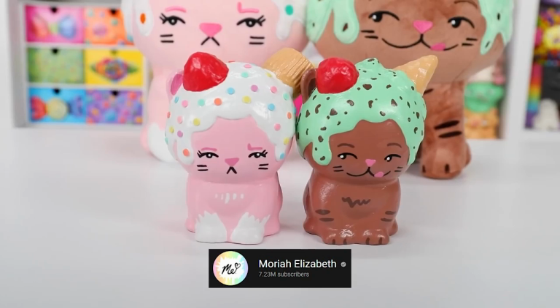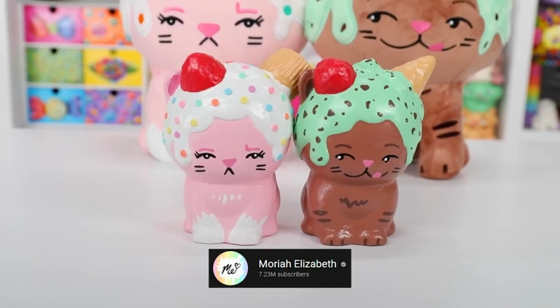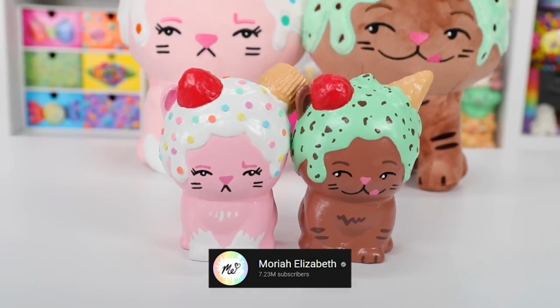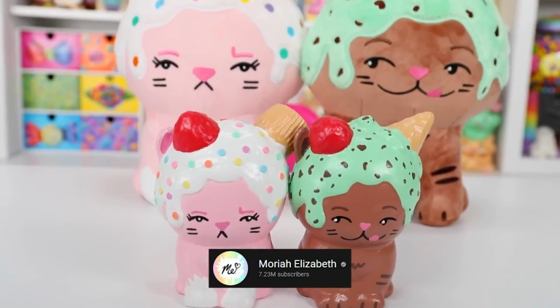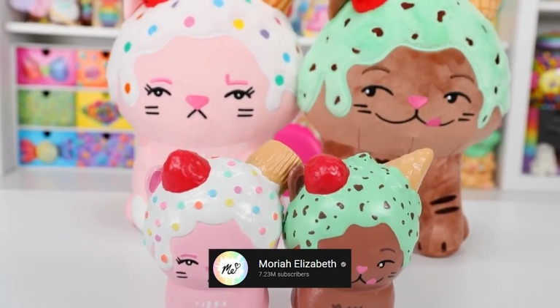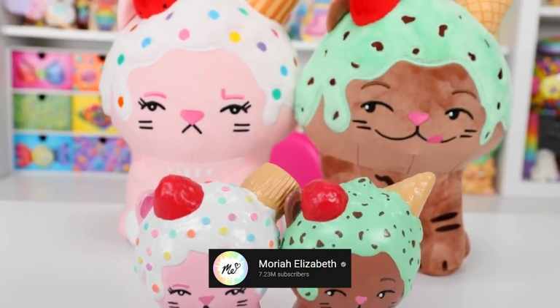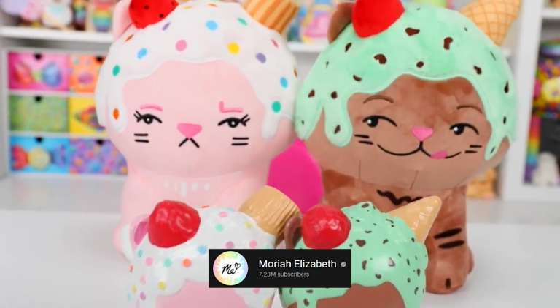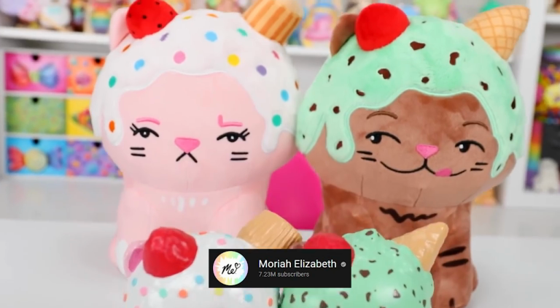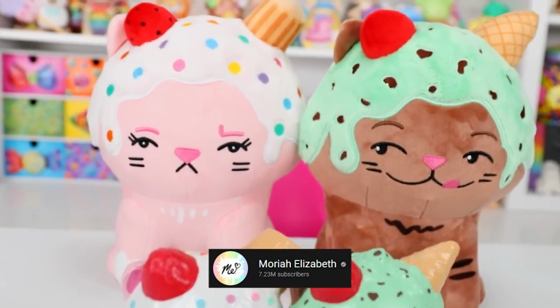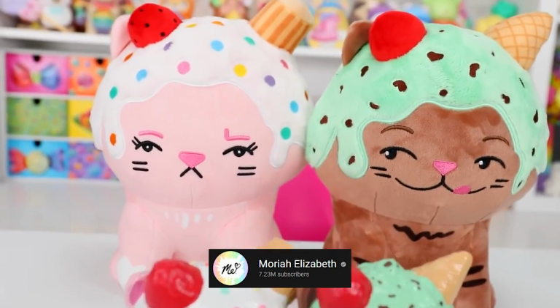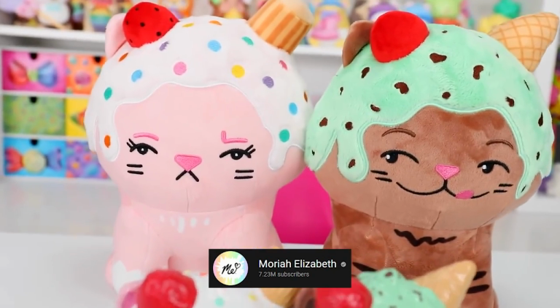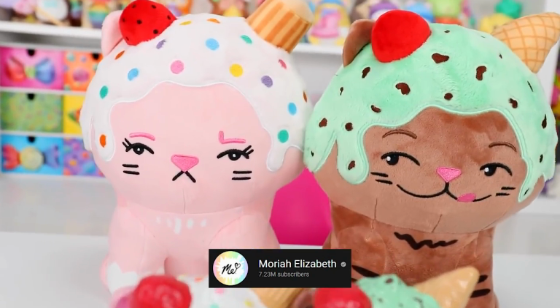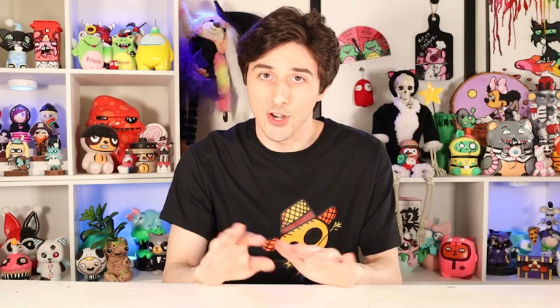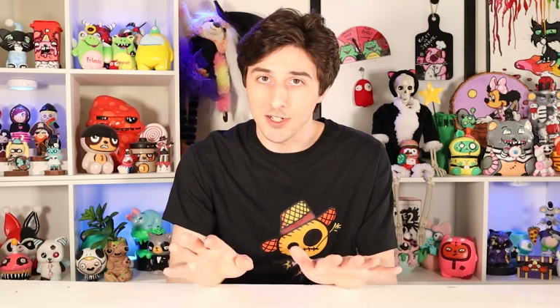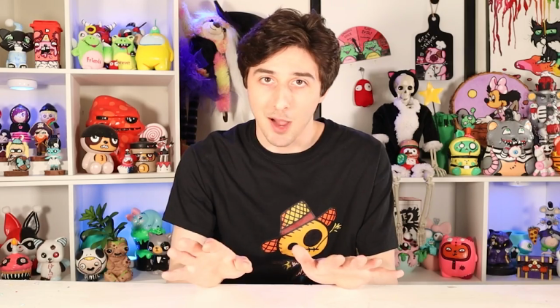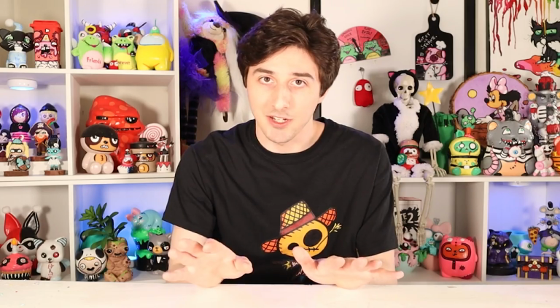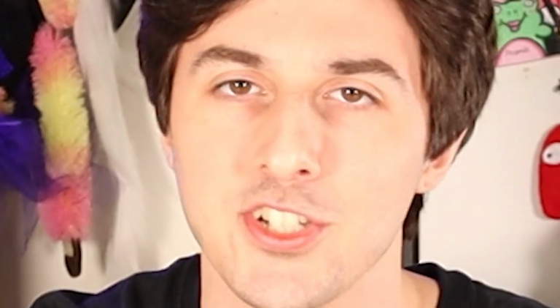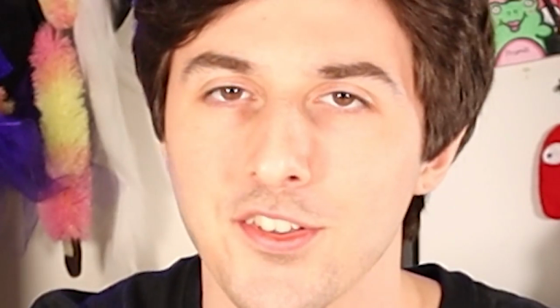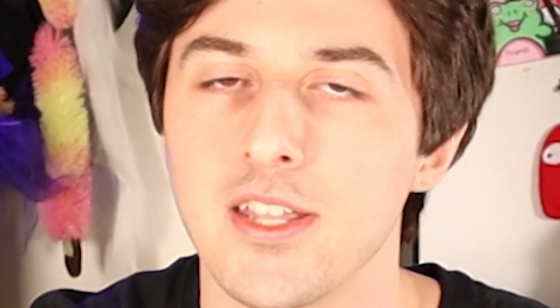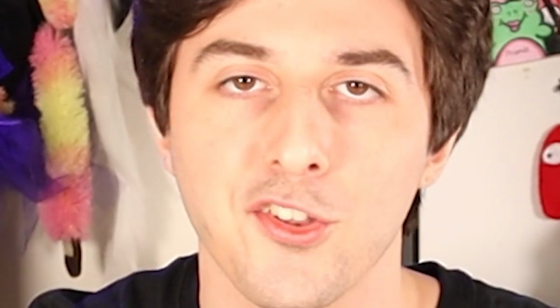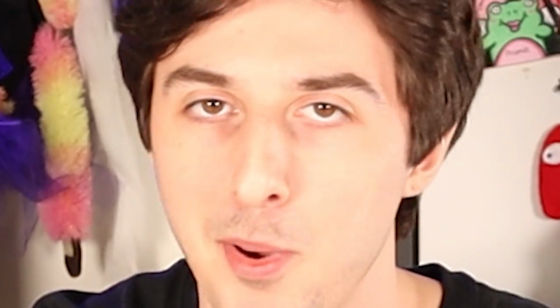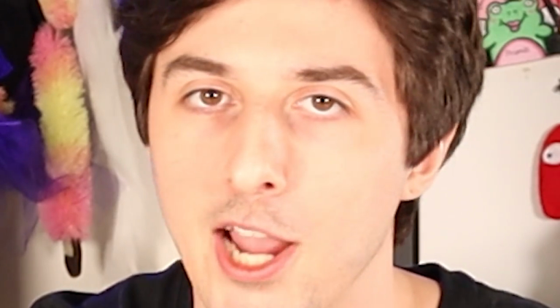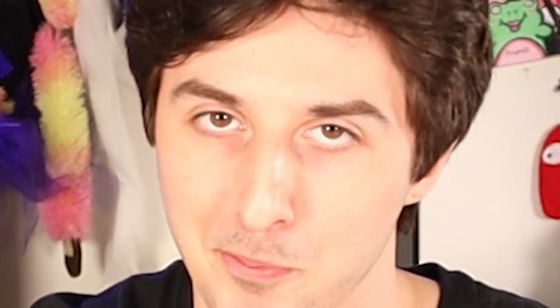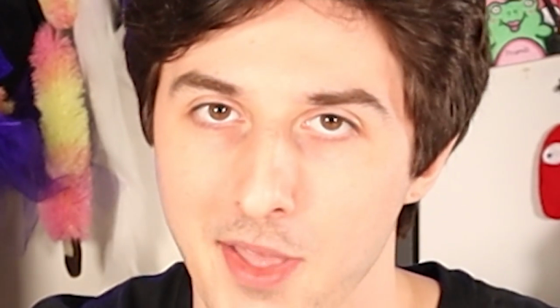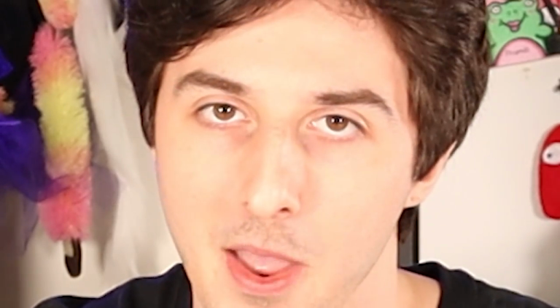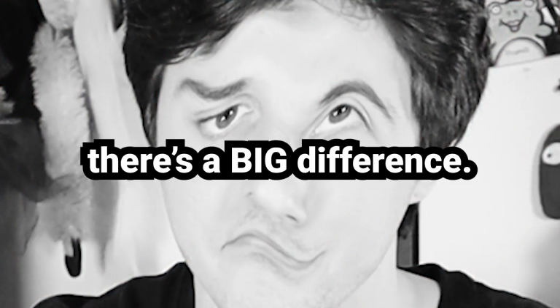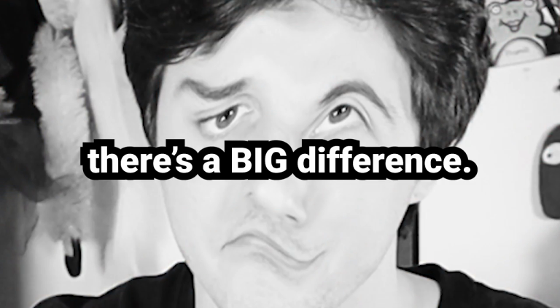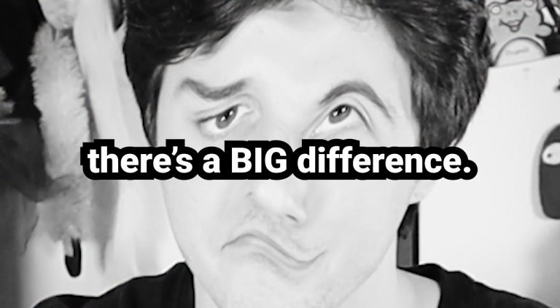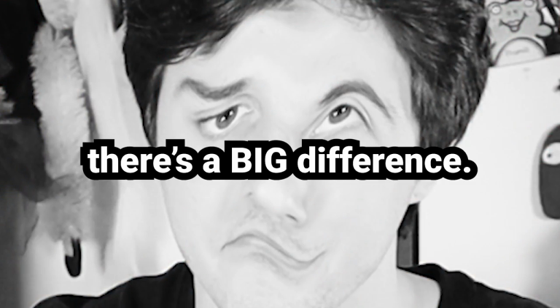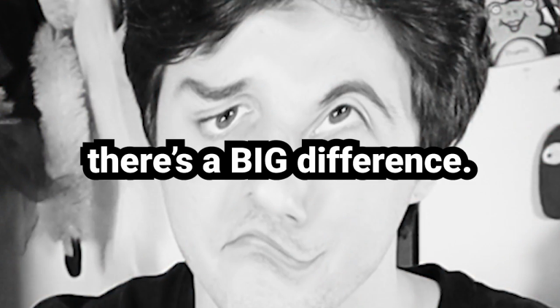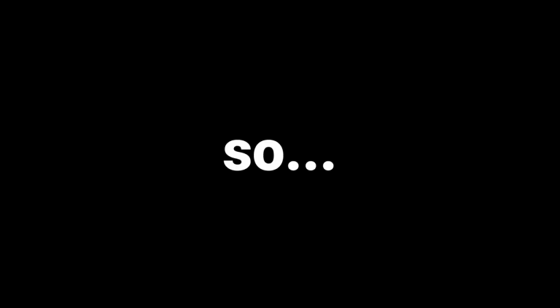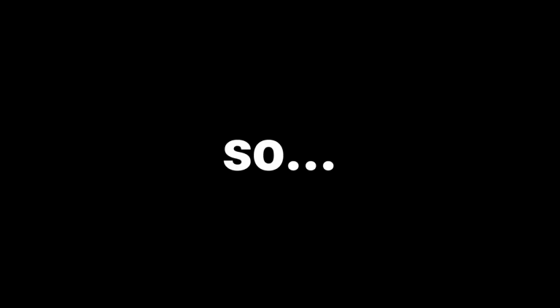They're not meant to be Shelly and Eustace. They're not a copy — just inspired by them. There's a big difference.